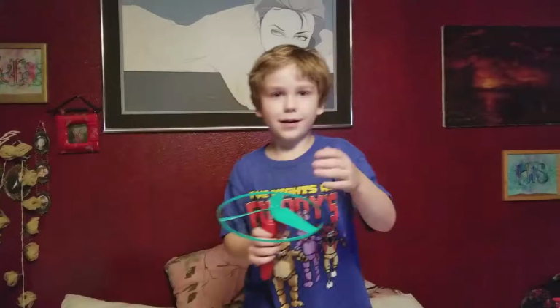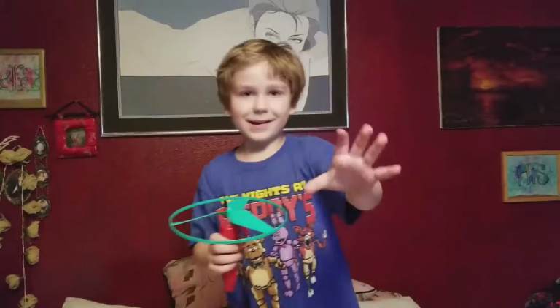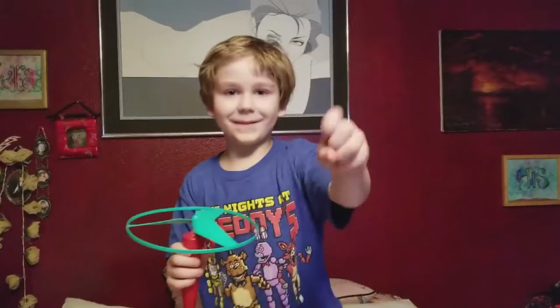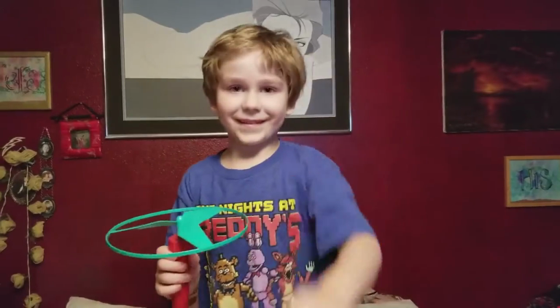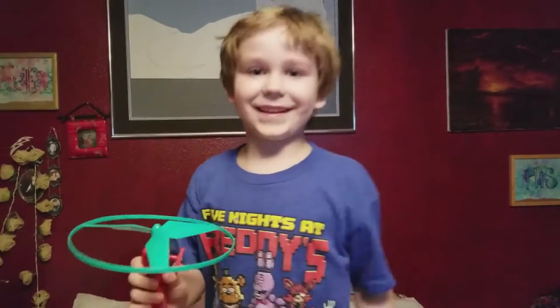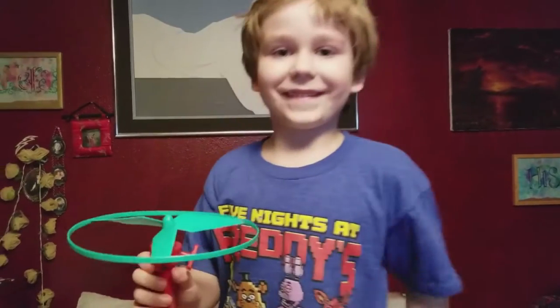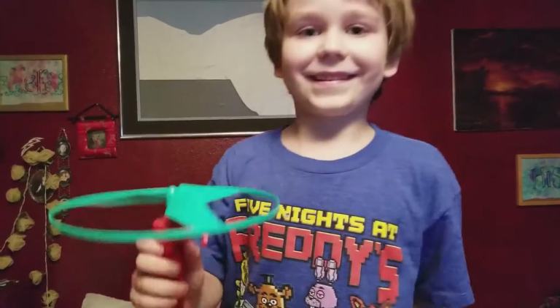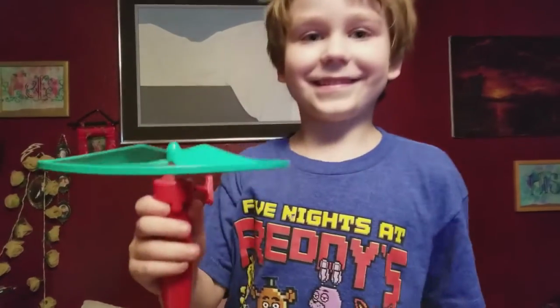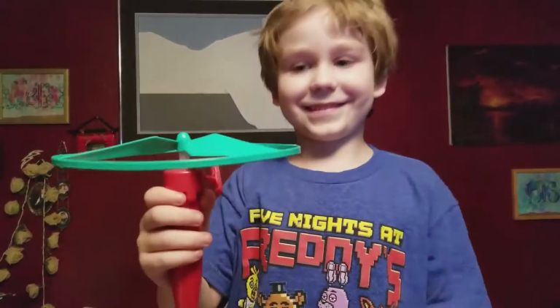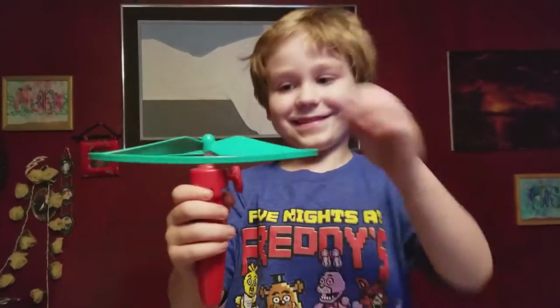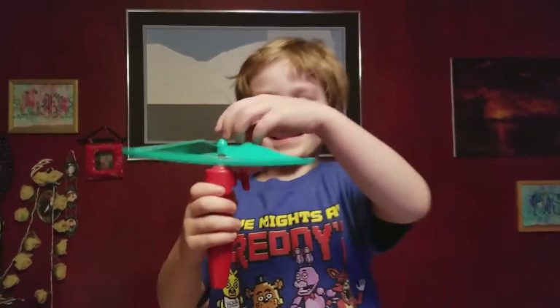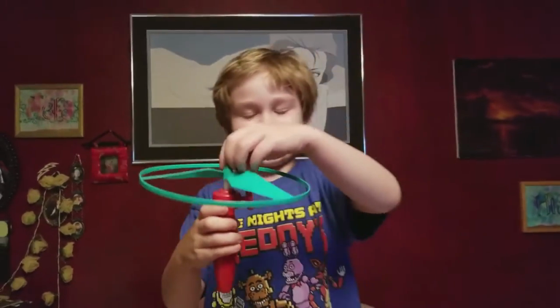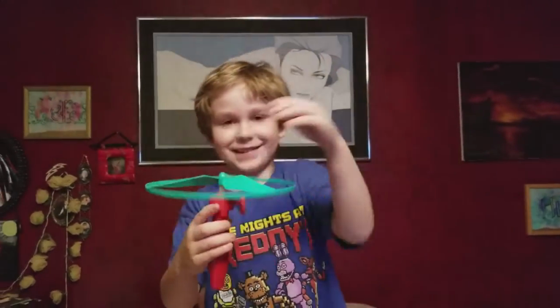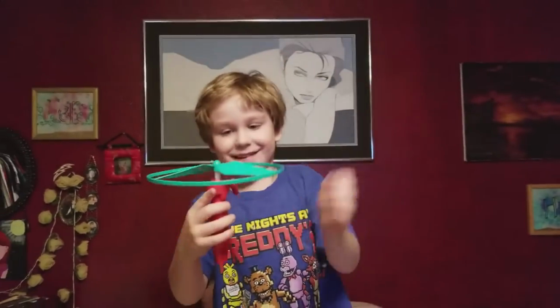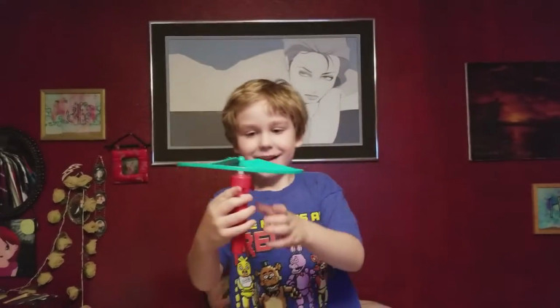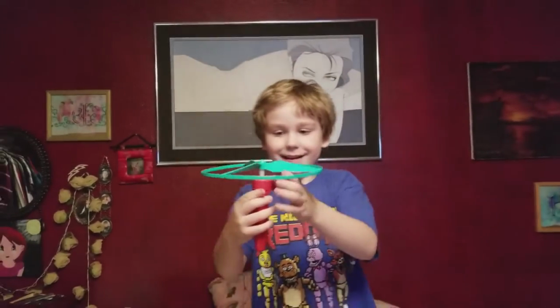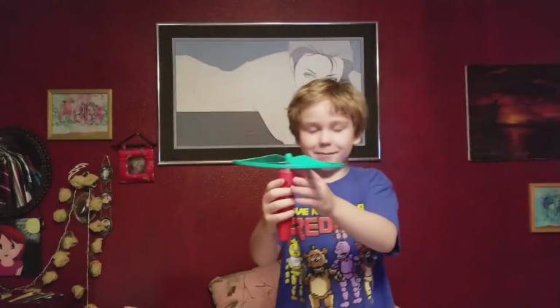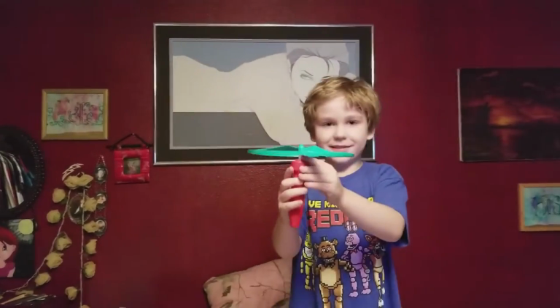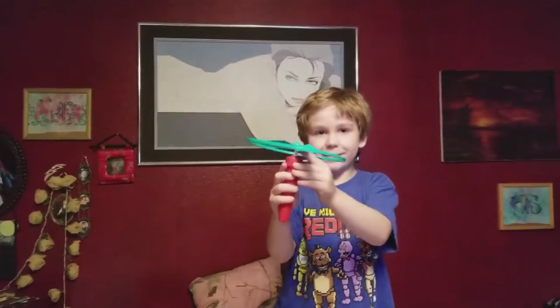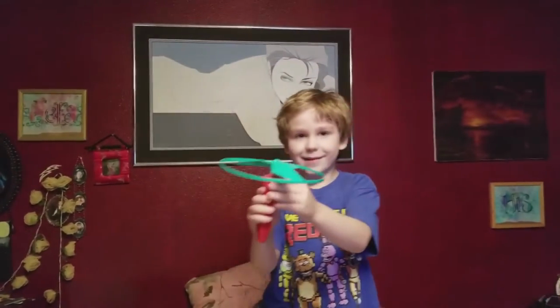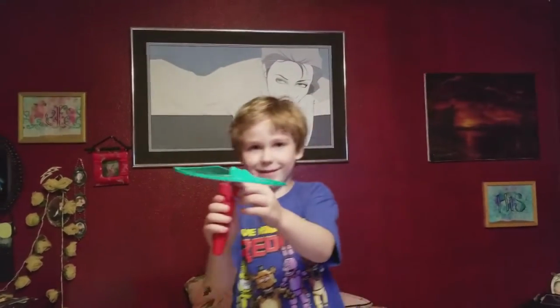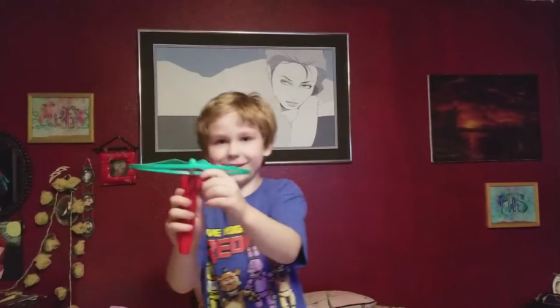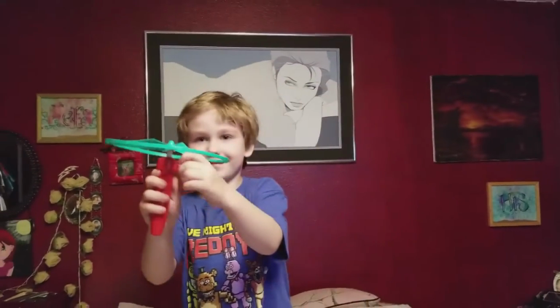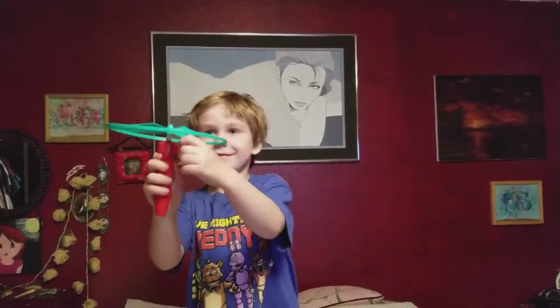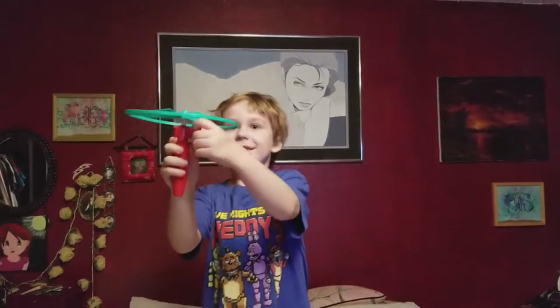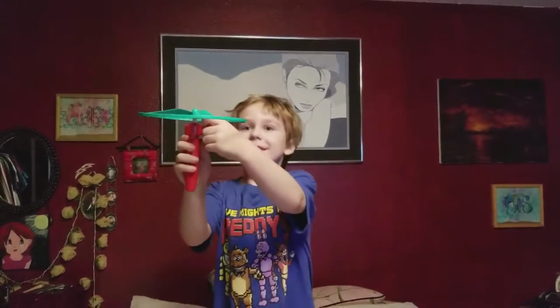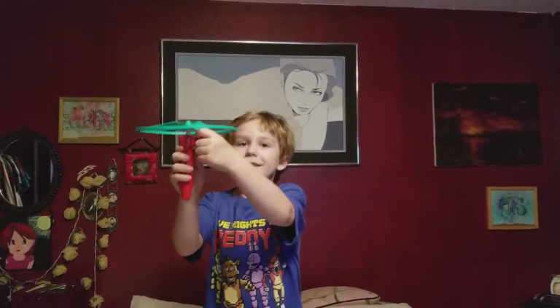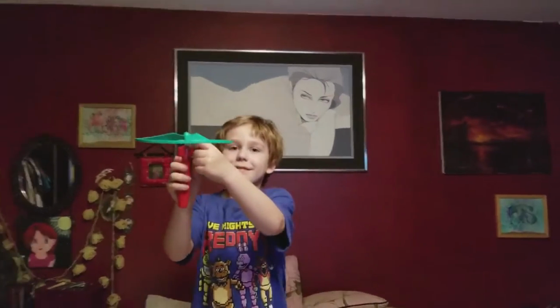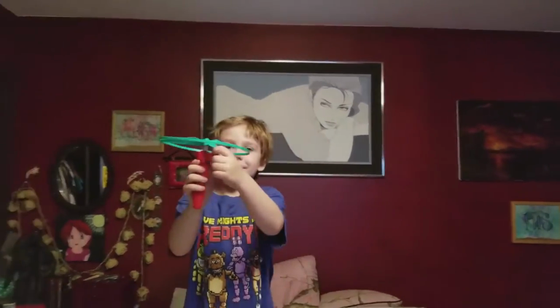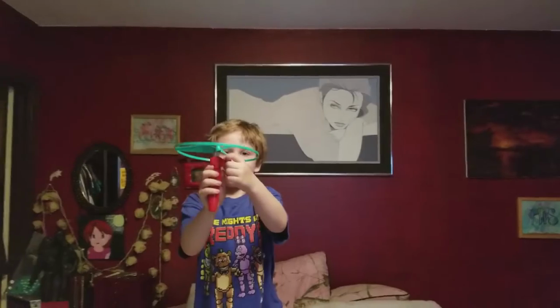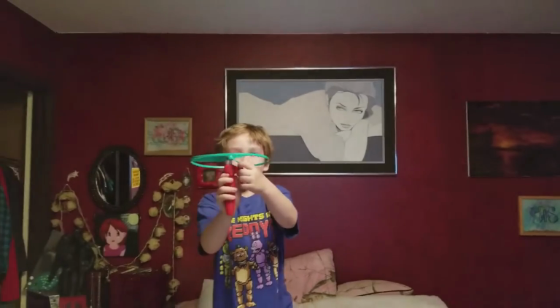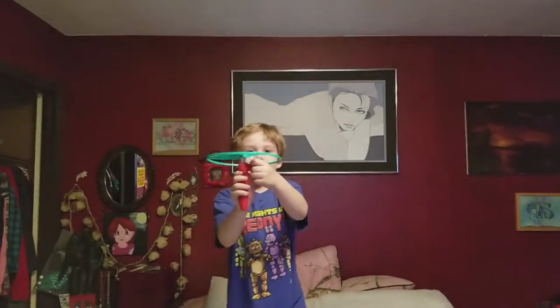Hi, I'm Vinny. I'm going to do the trick shot spin toy video. Okay, ready?